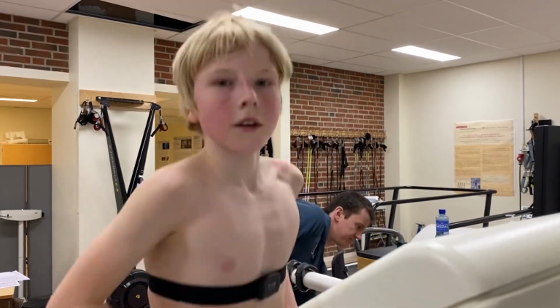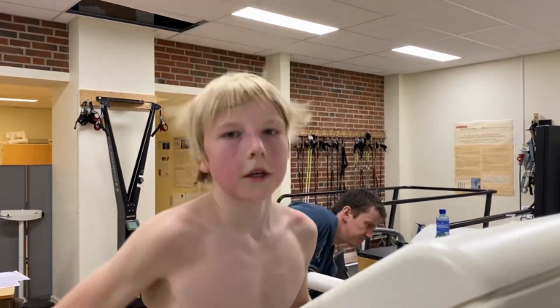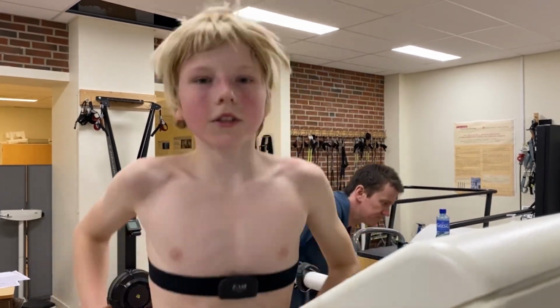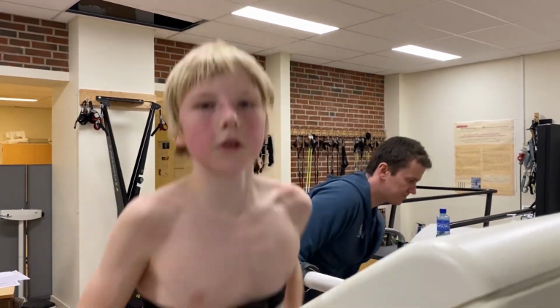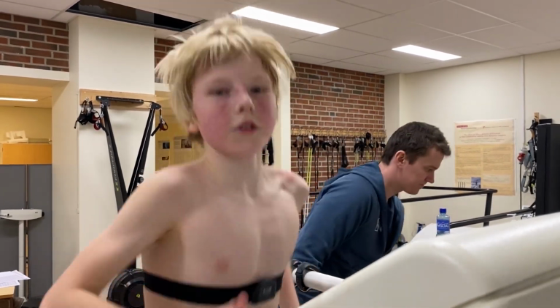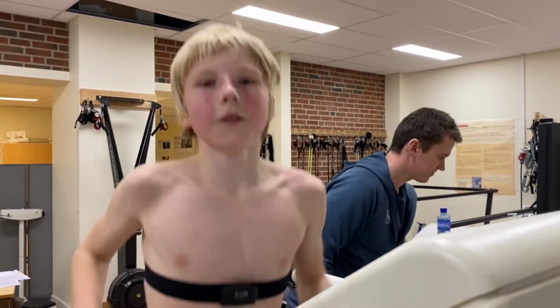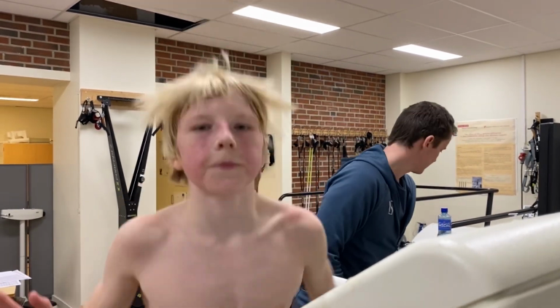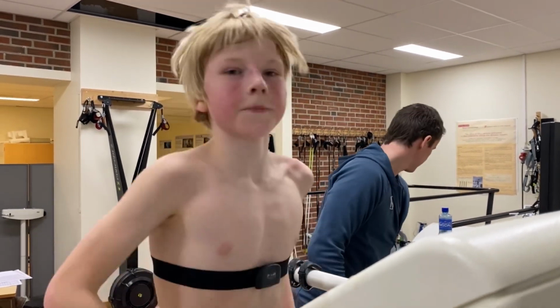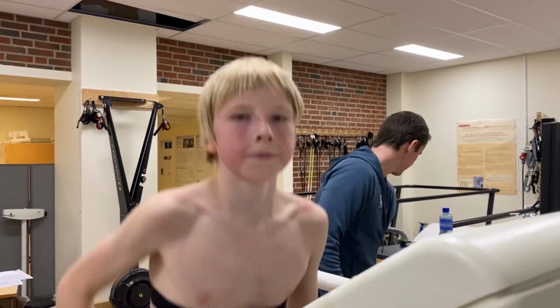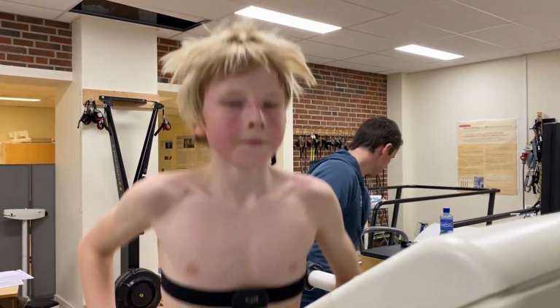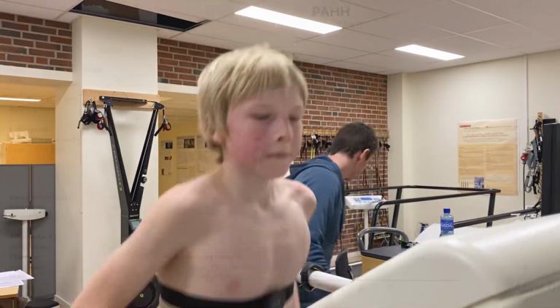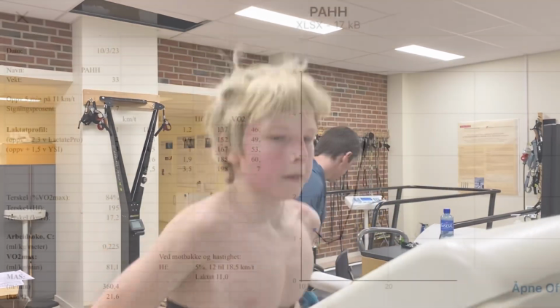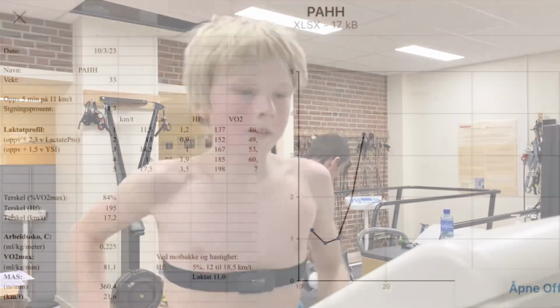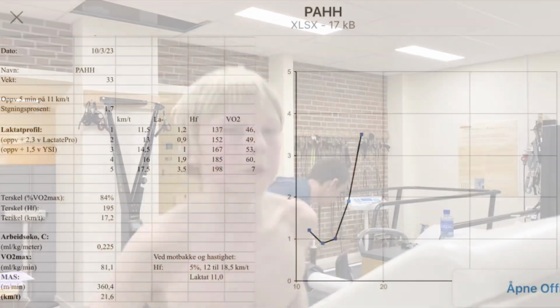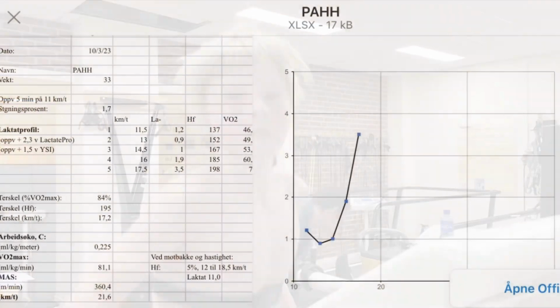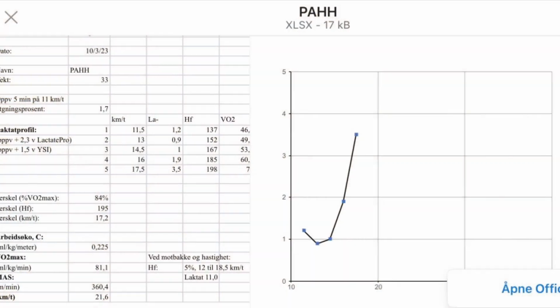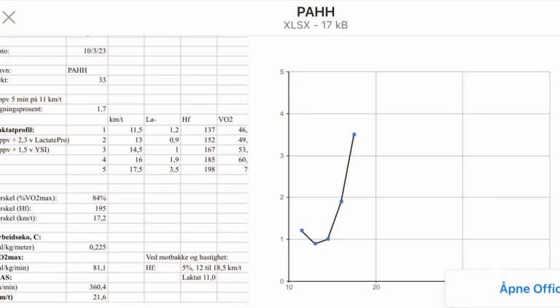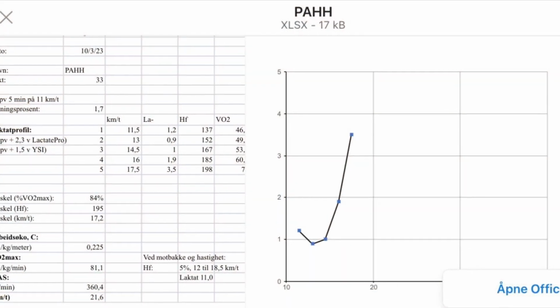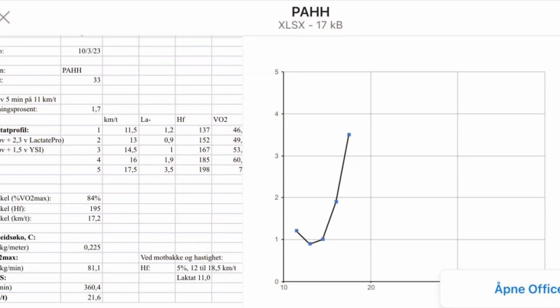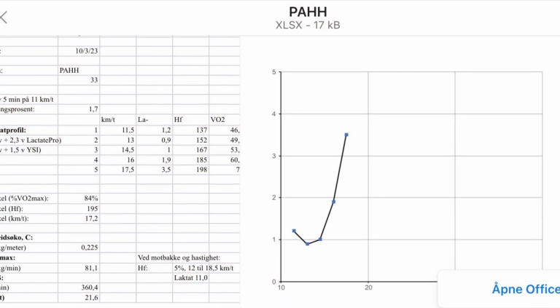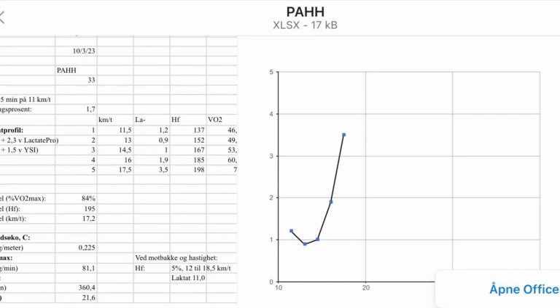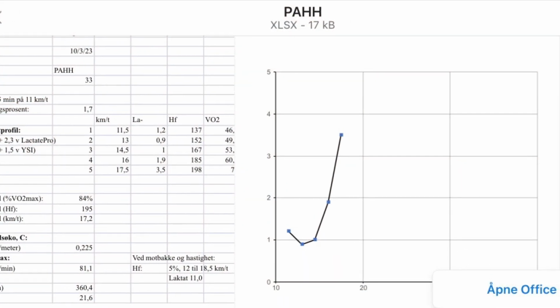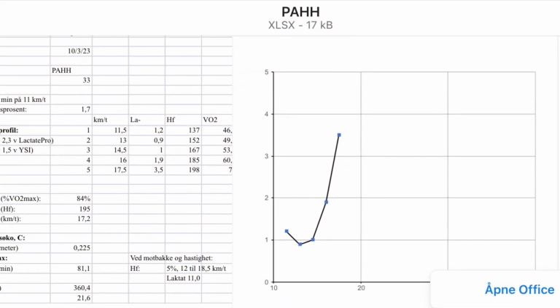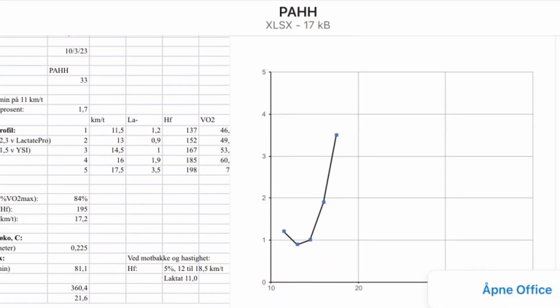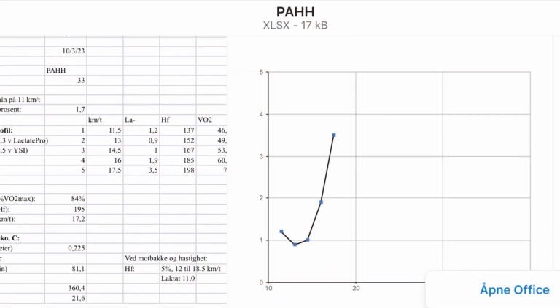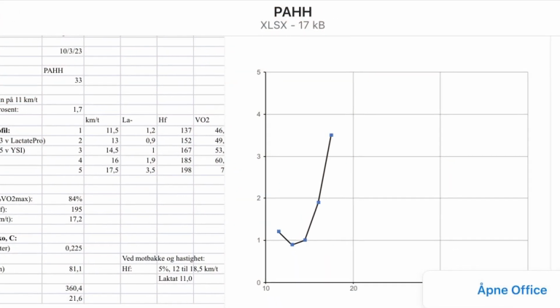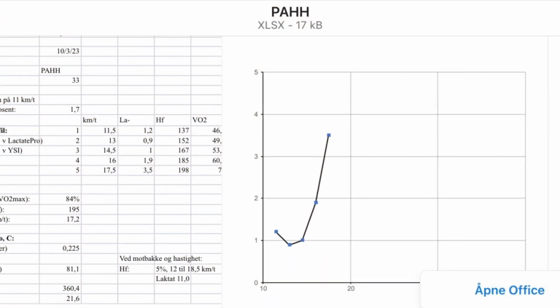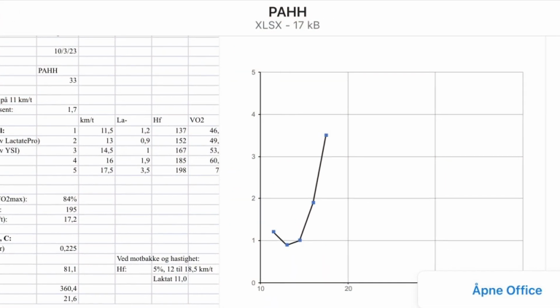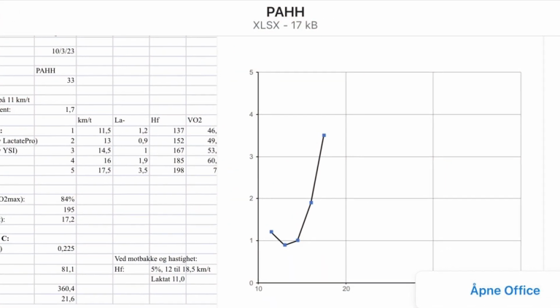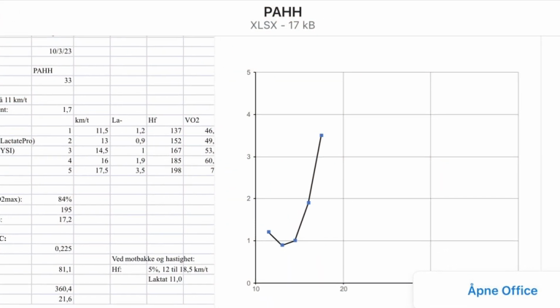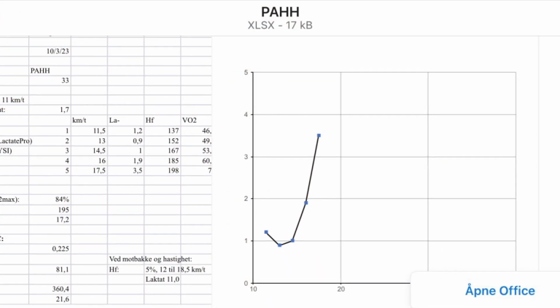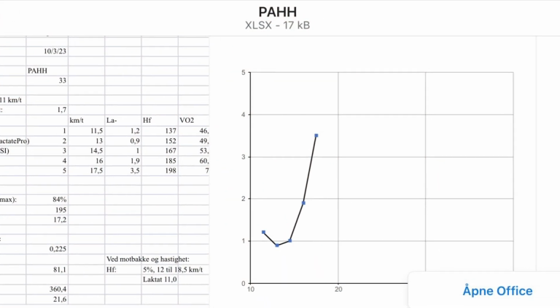So good. And here you can see my results from the test.